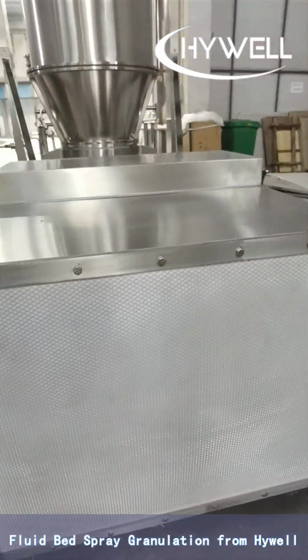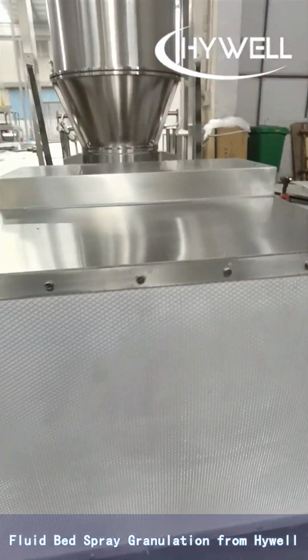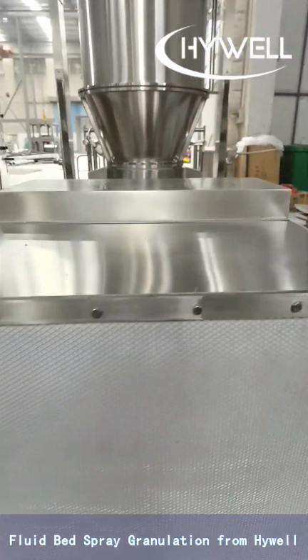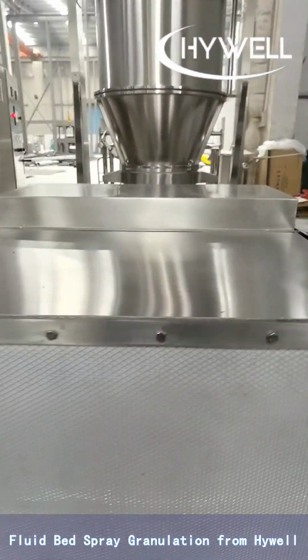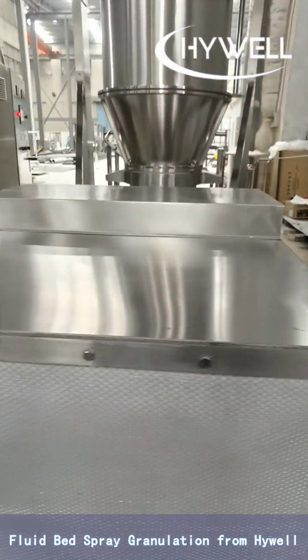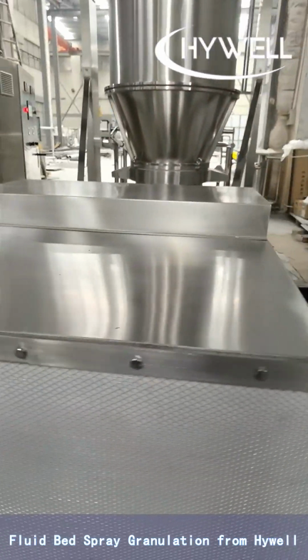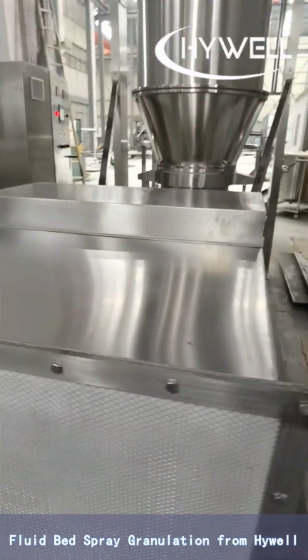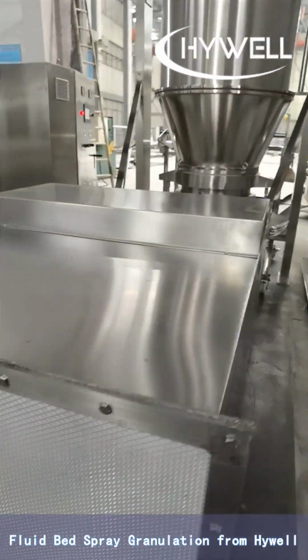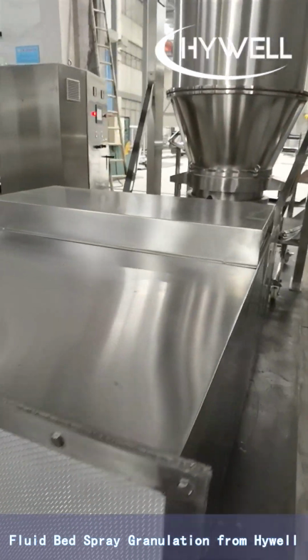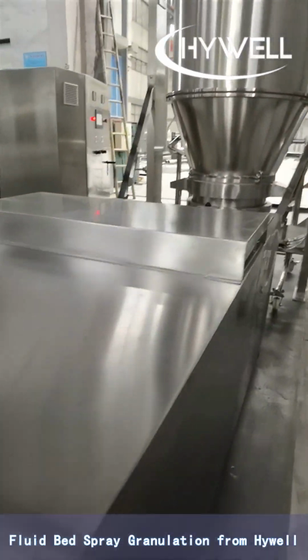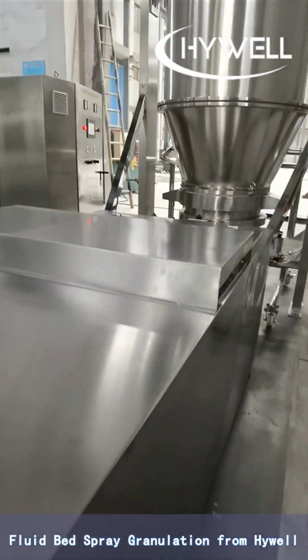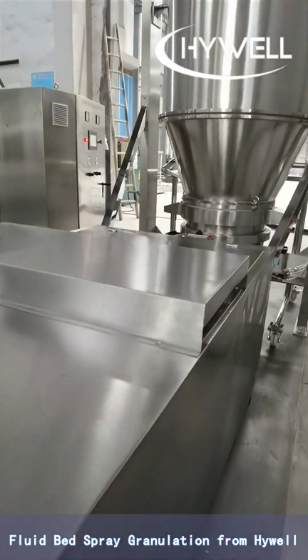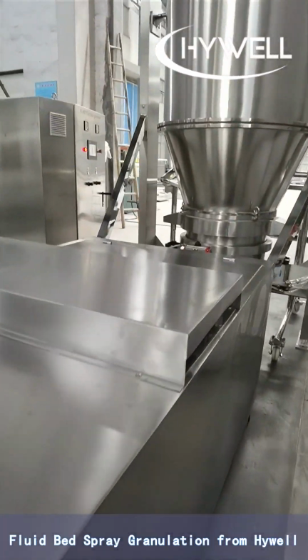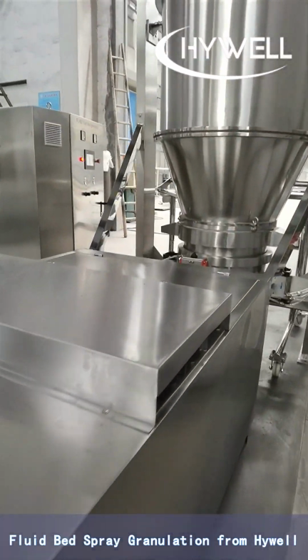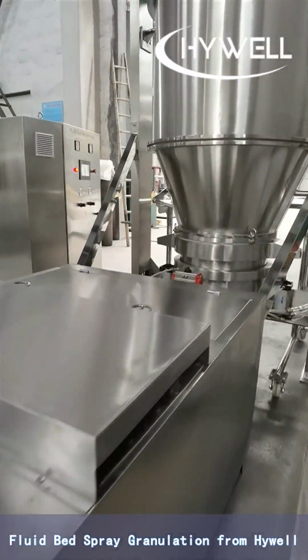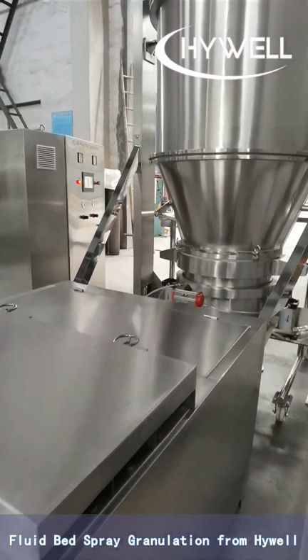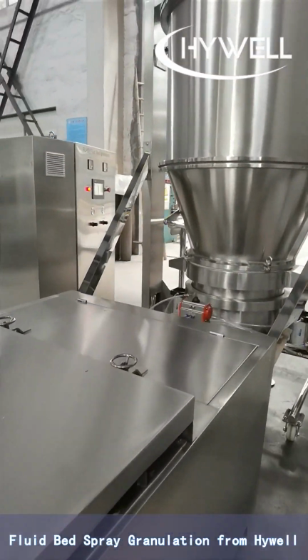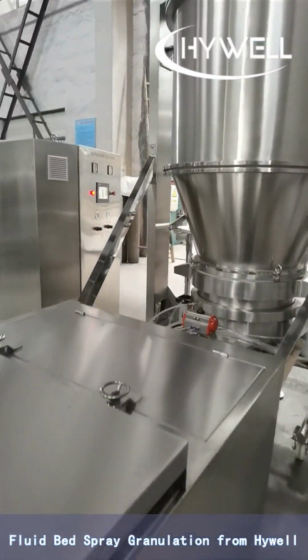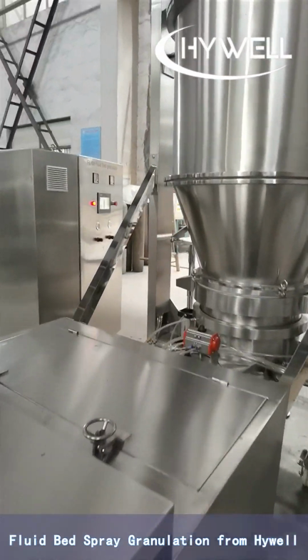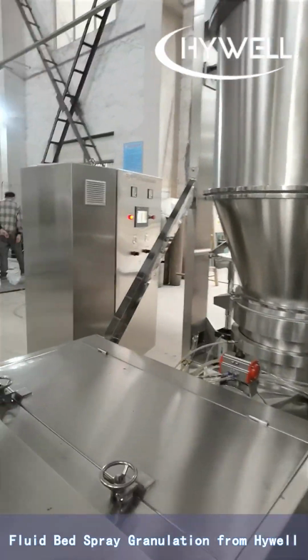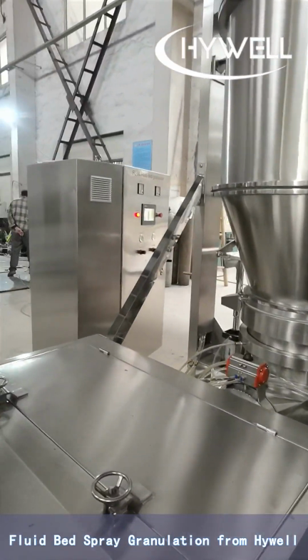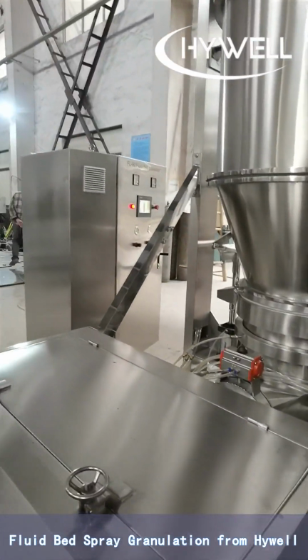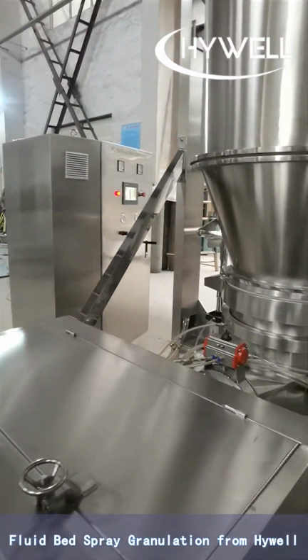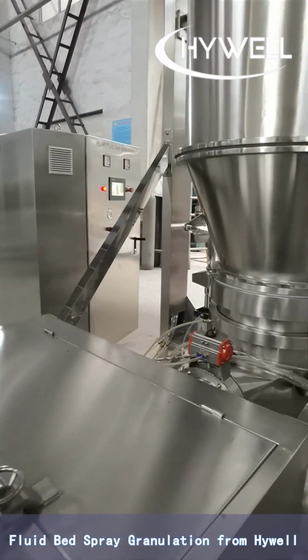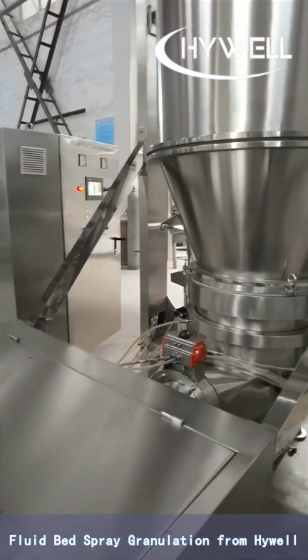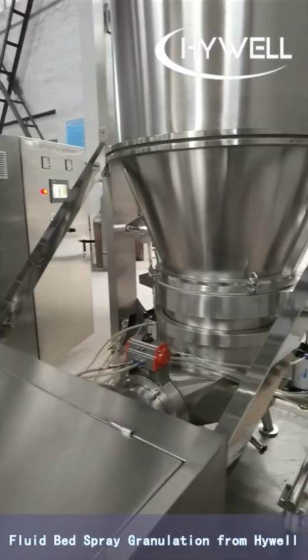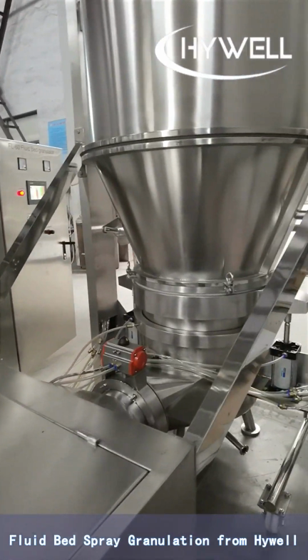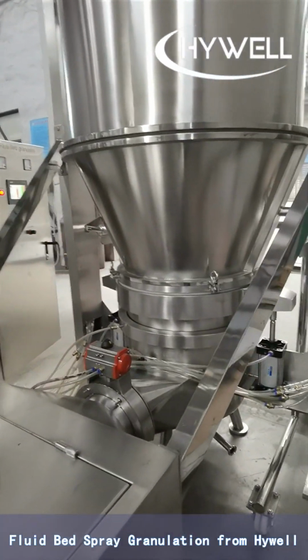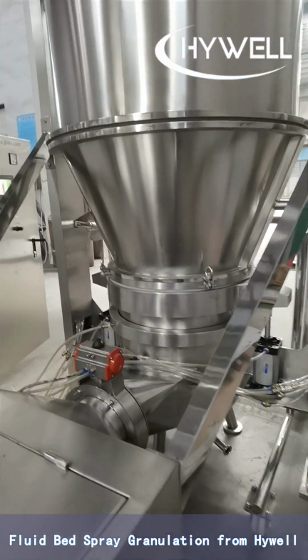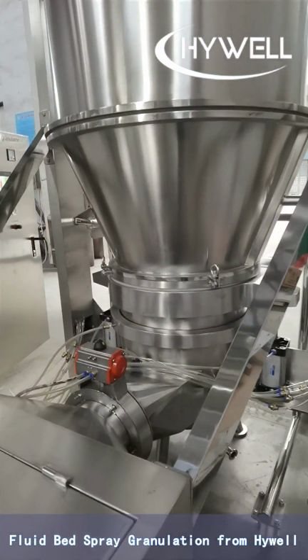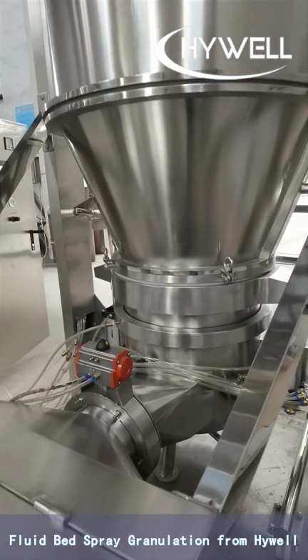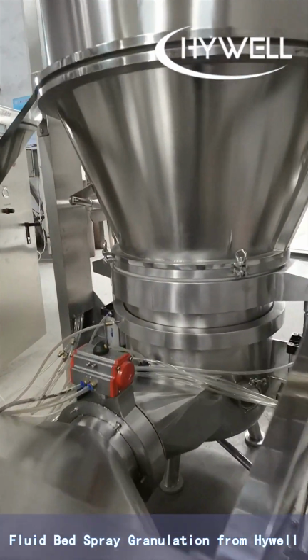For details of the fluid bed spray granulating machine, please contact Highwell Machinery Company.